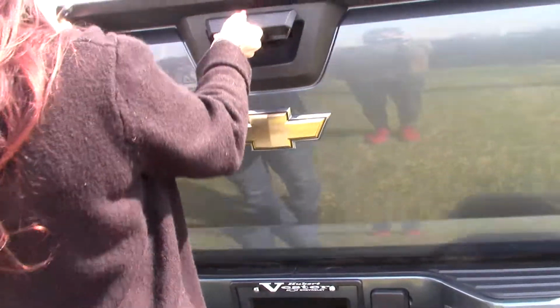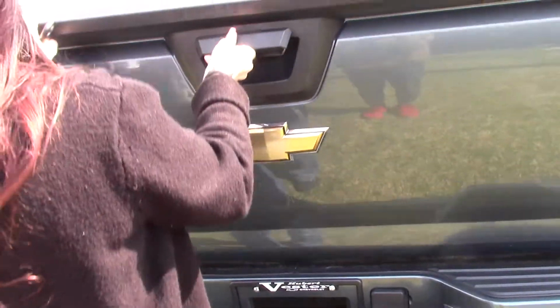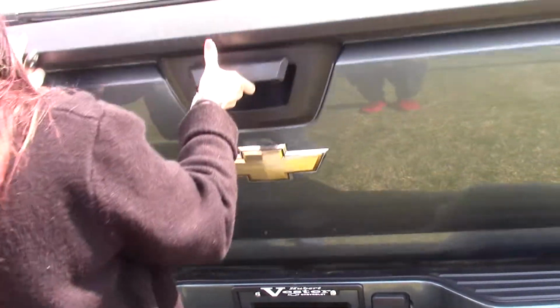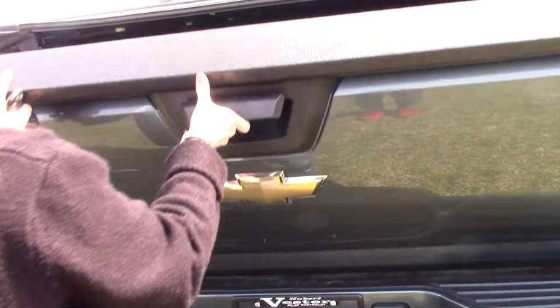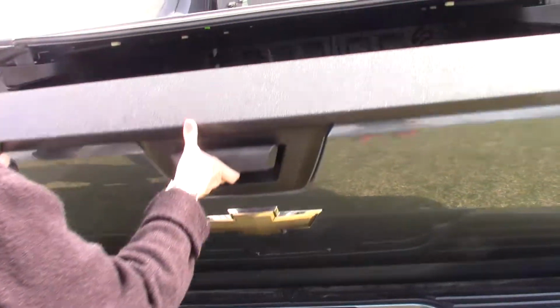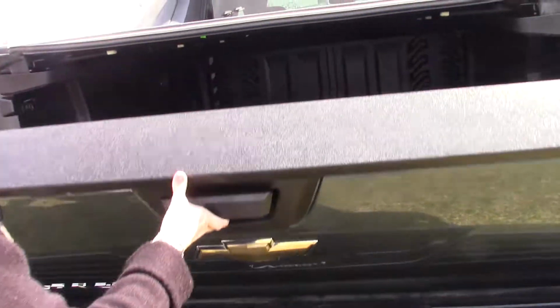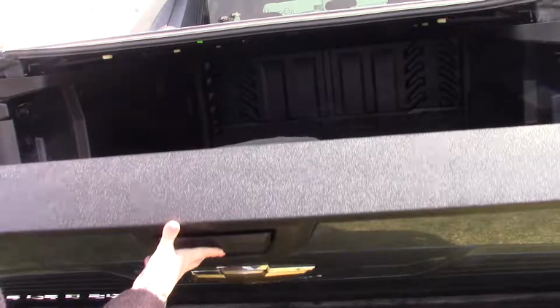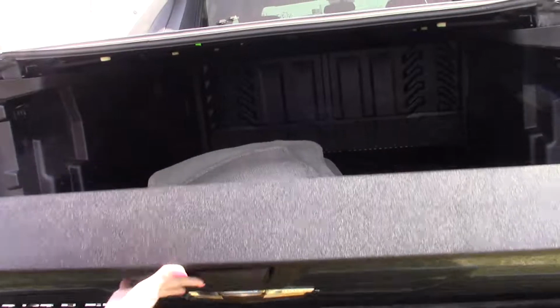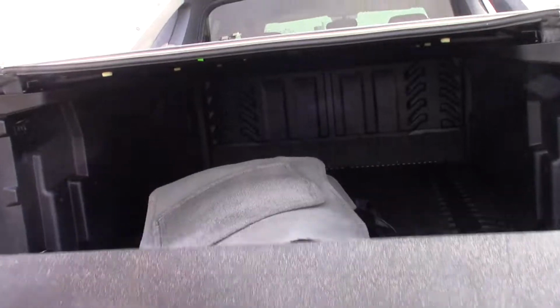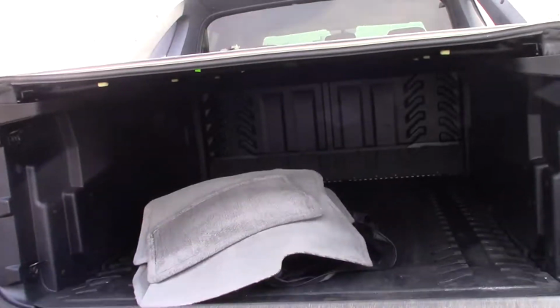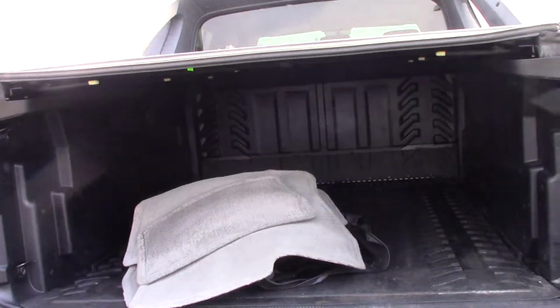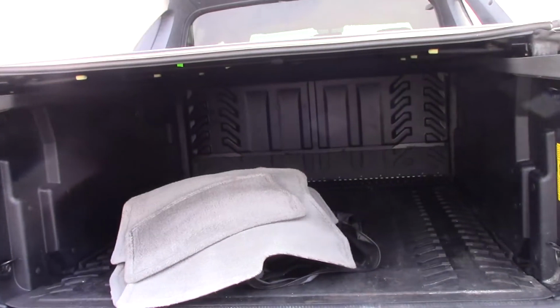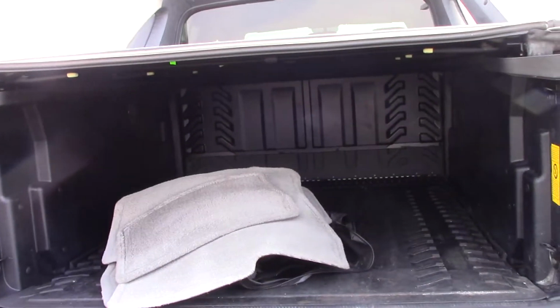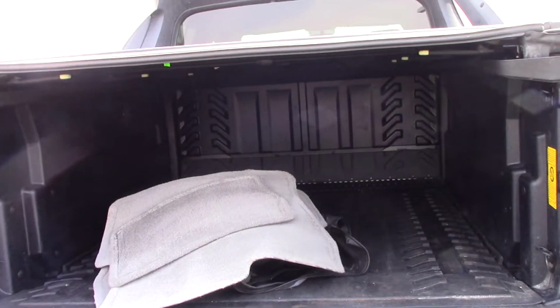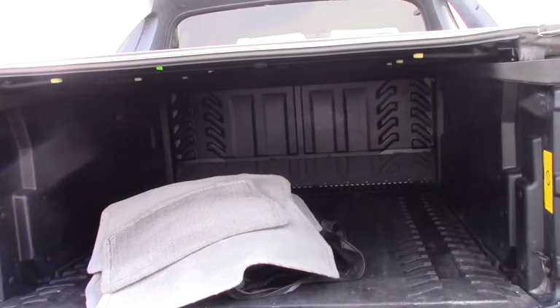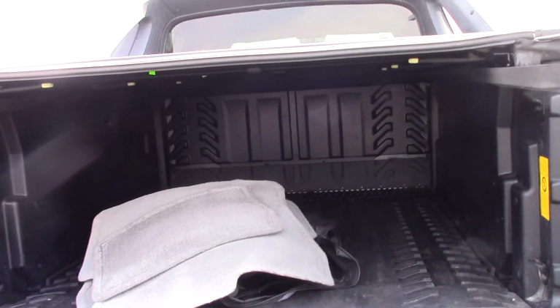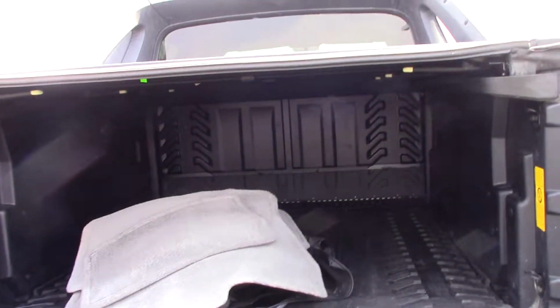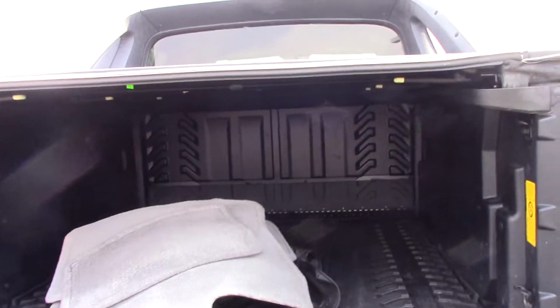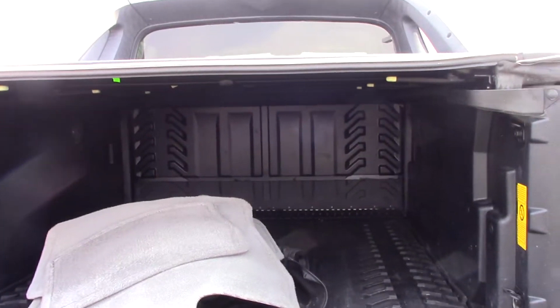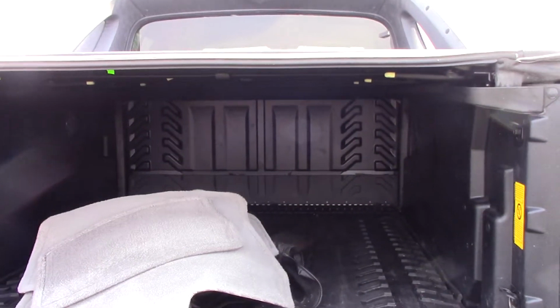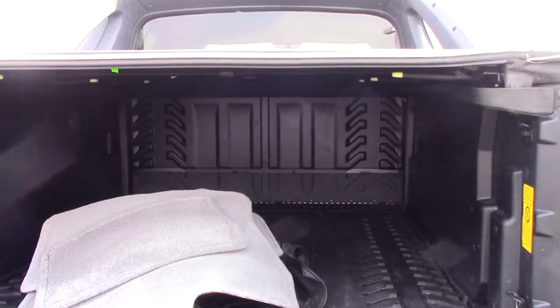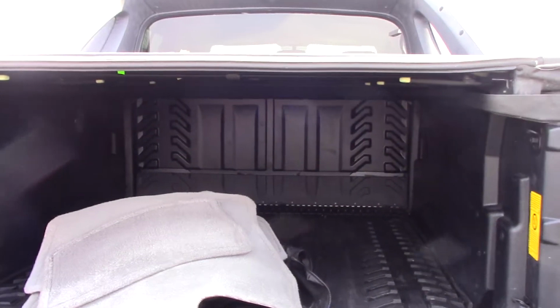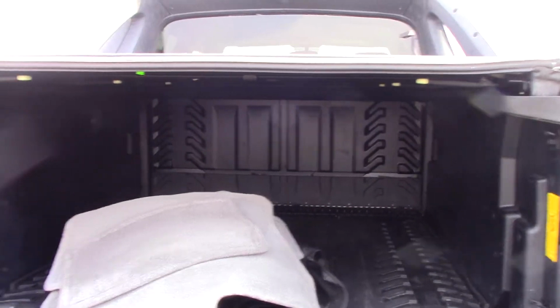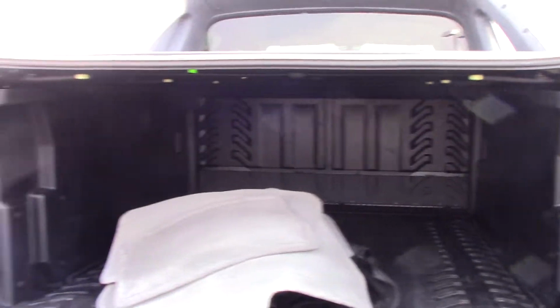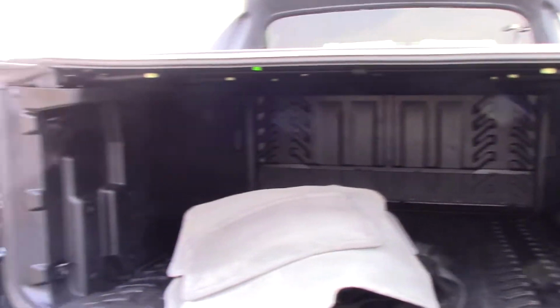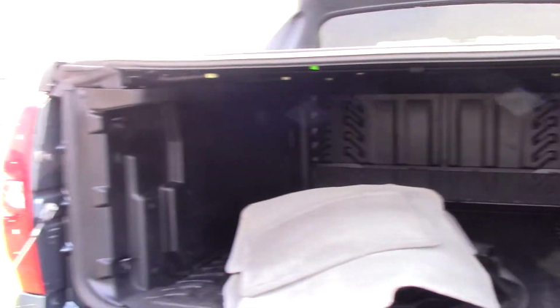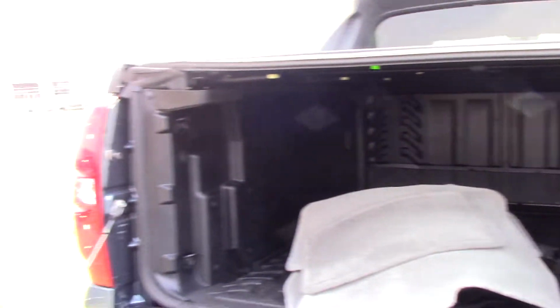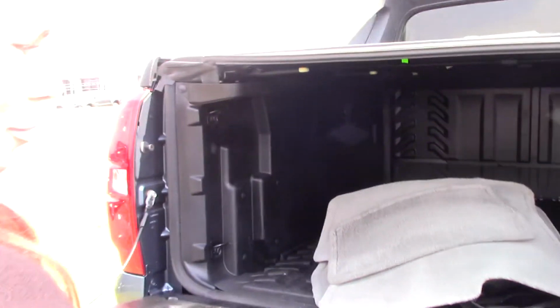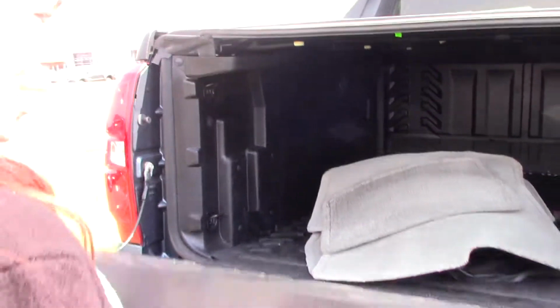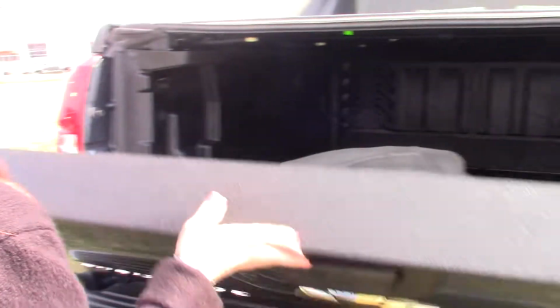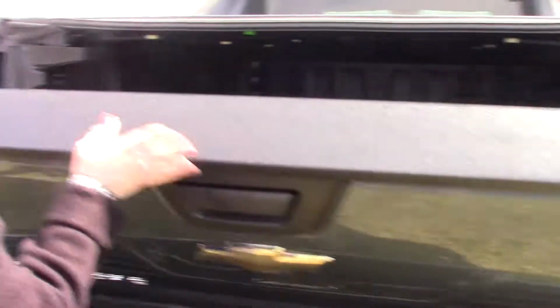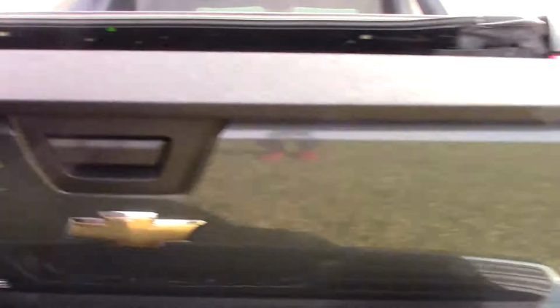This gate does come down. It does have your bed cover. It's got your rubber mat as well.